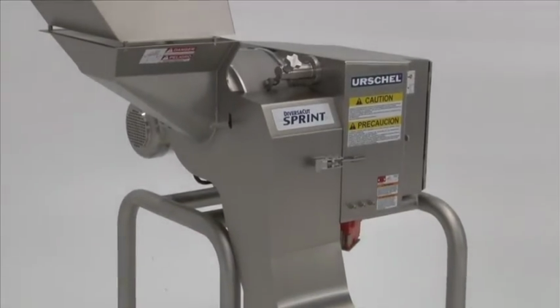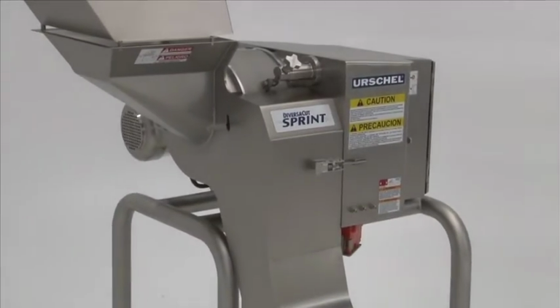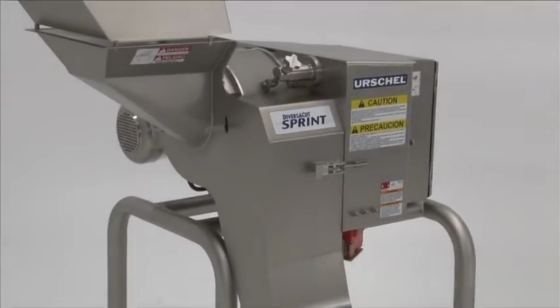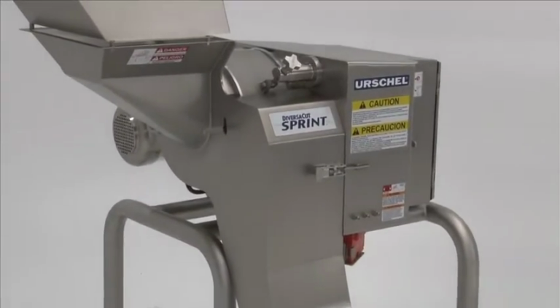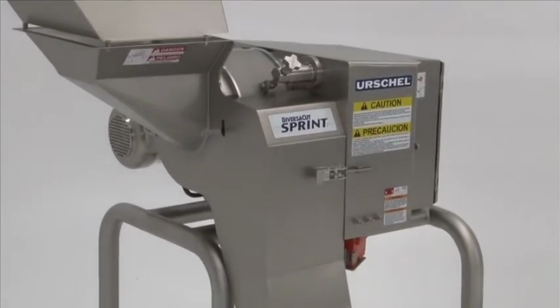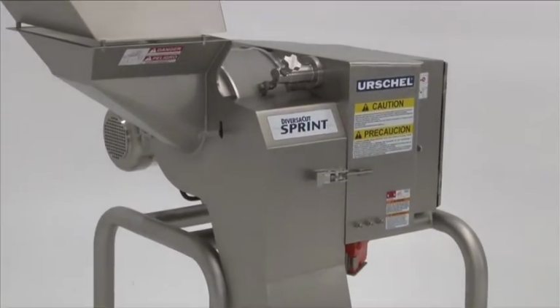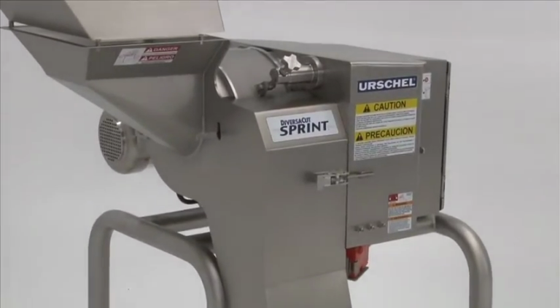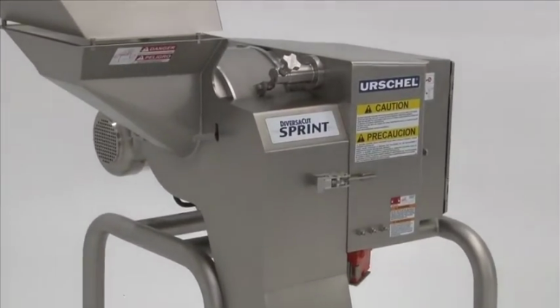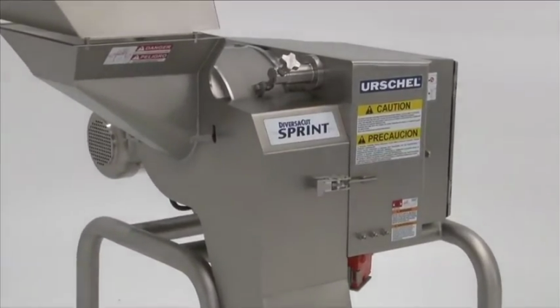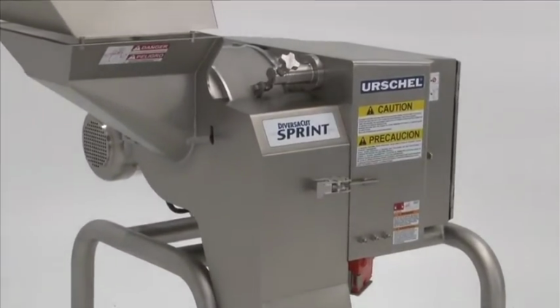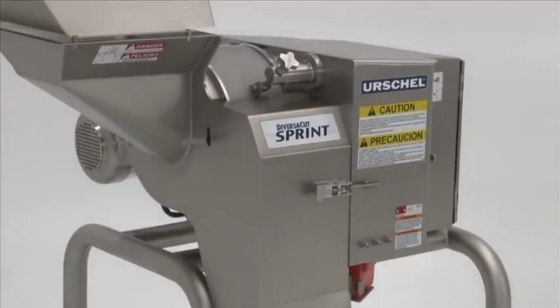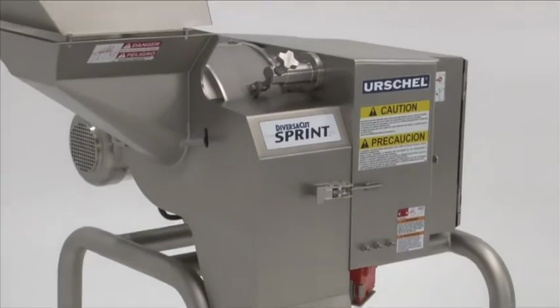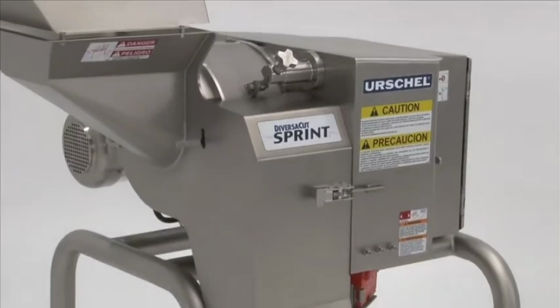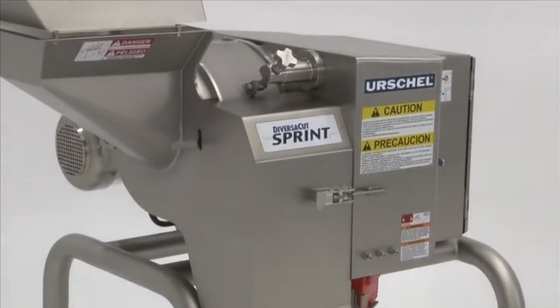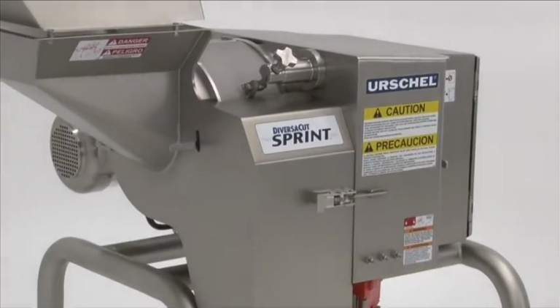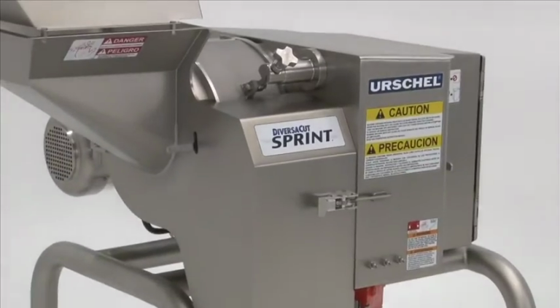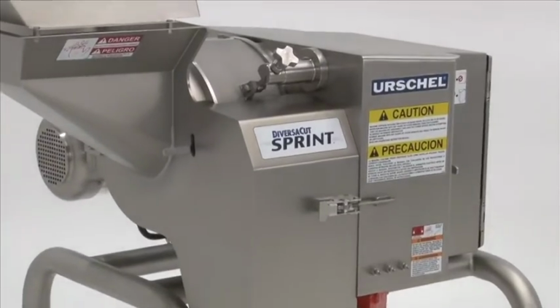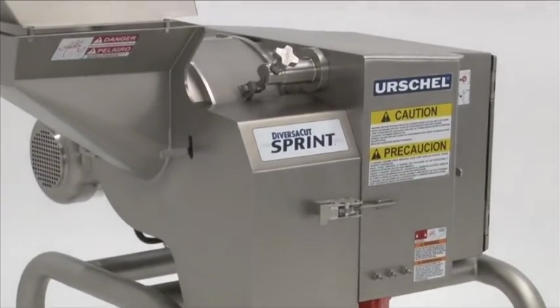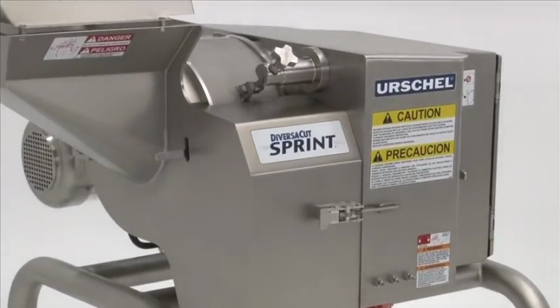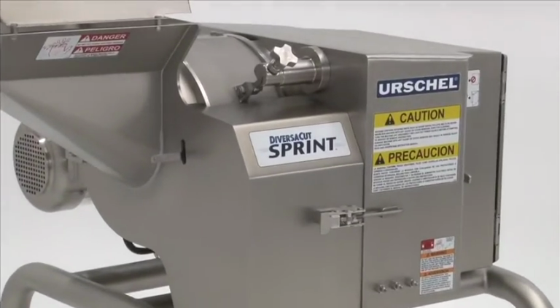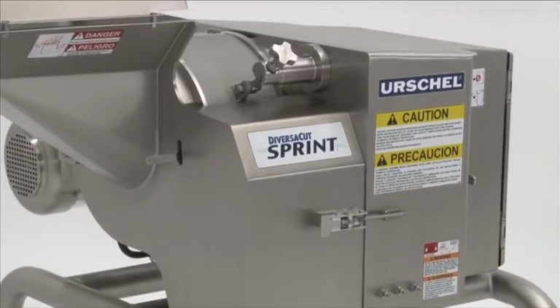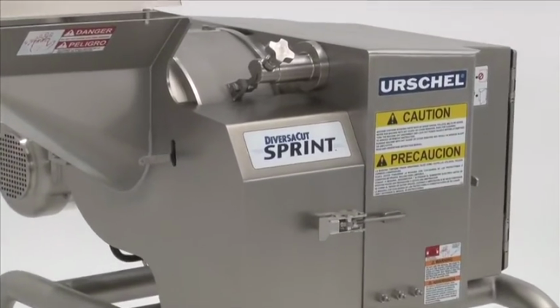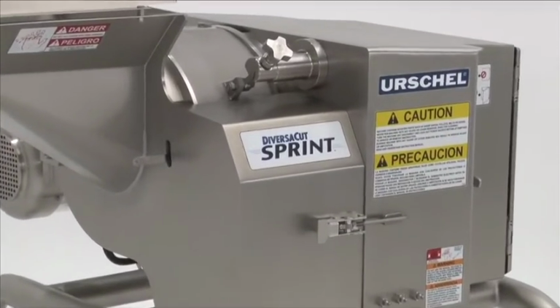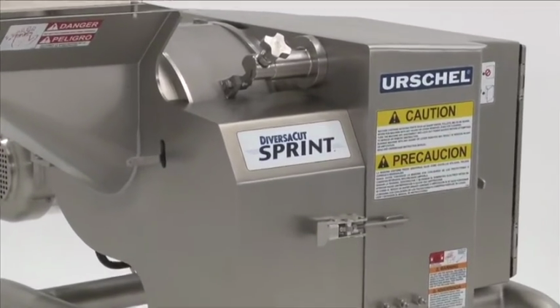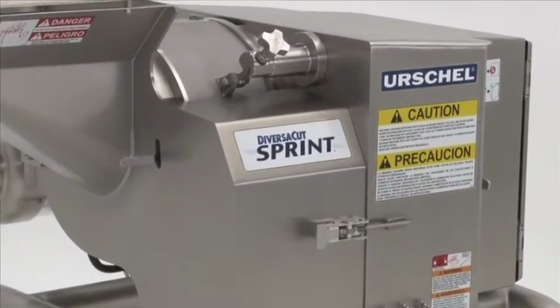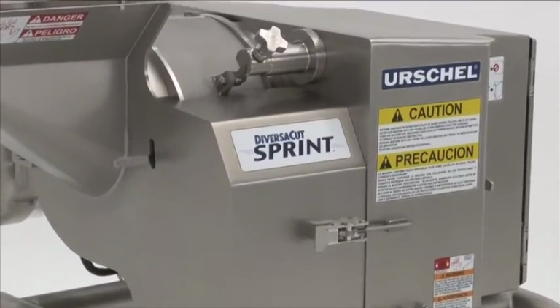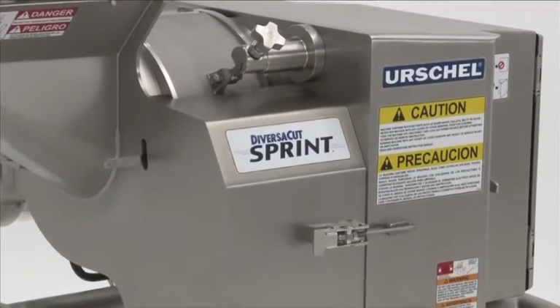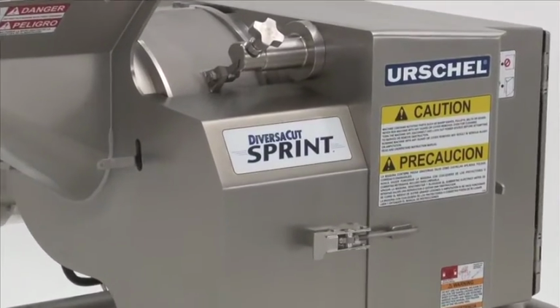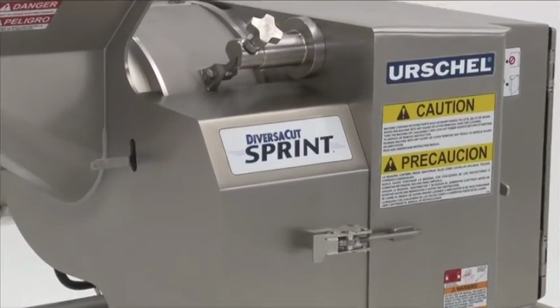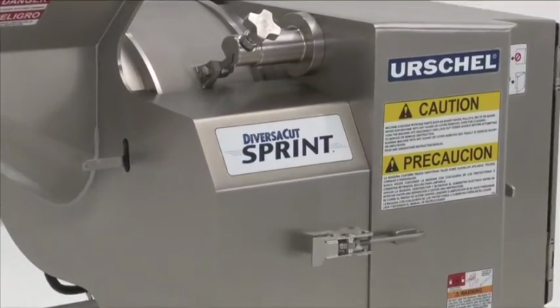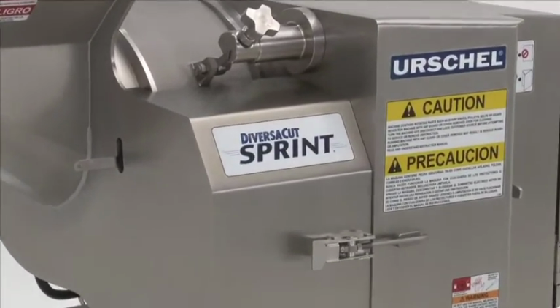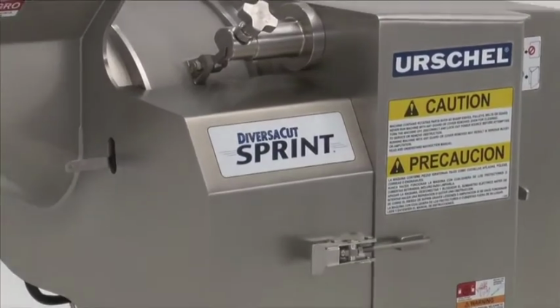Contact your local Urschel office for more information about the DiversiCut Sprint Dicer.